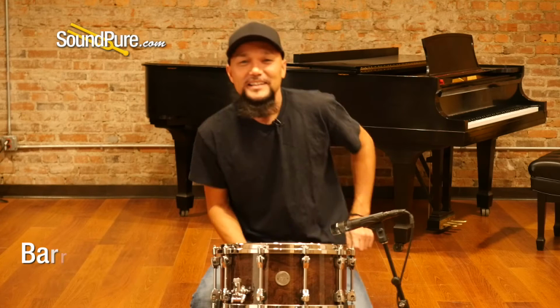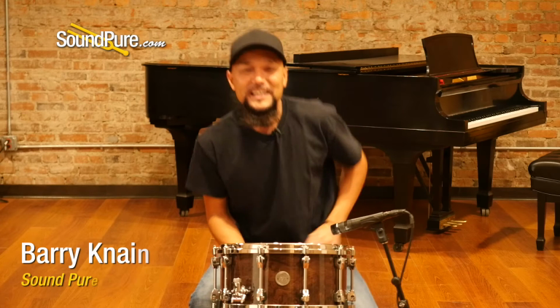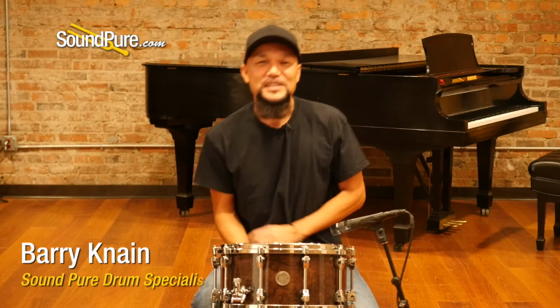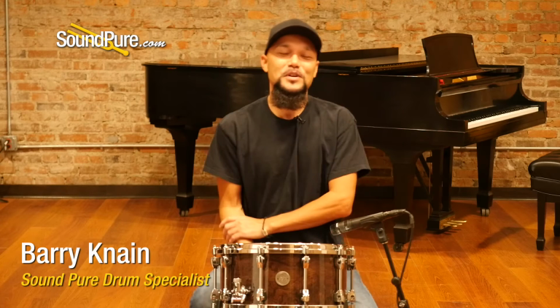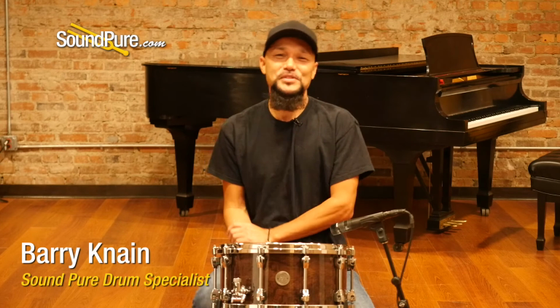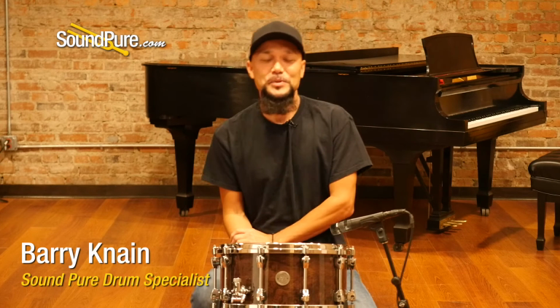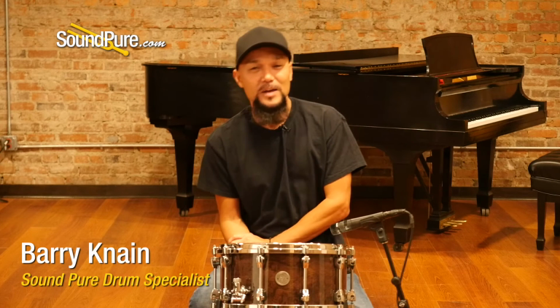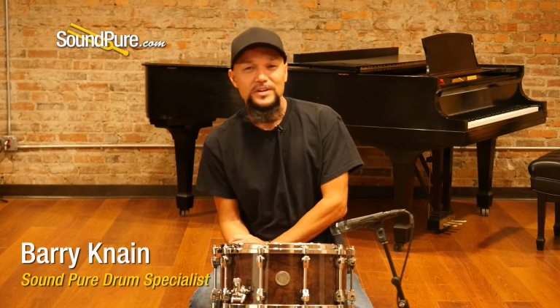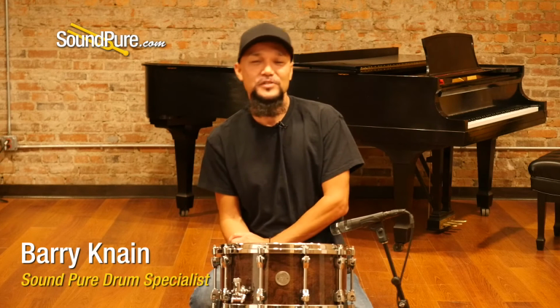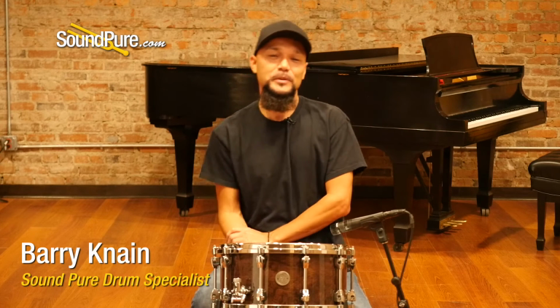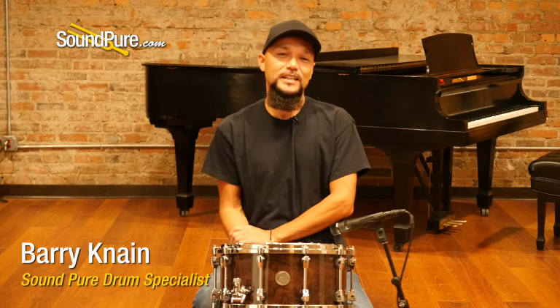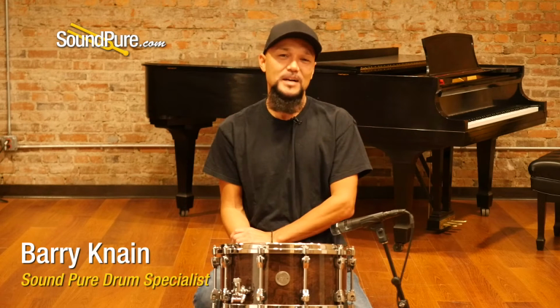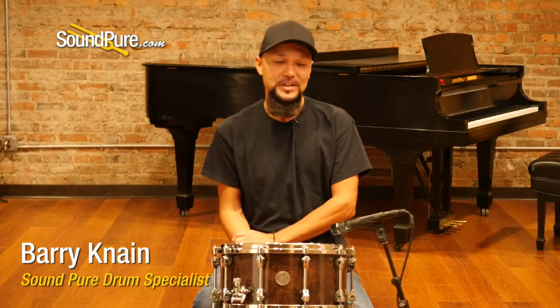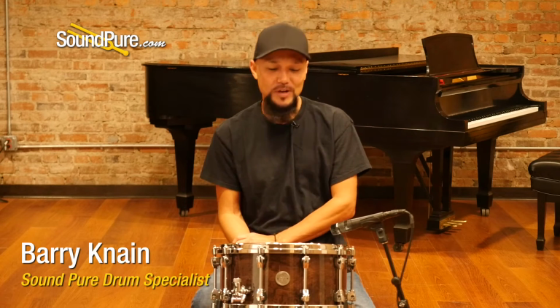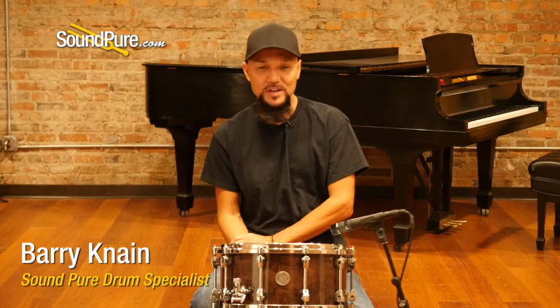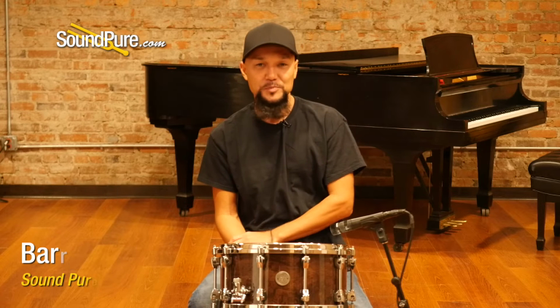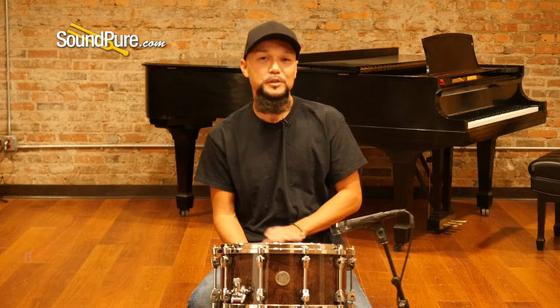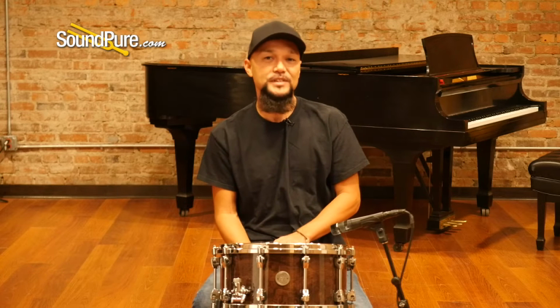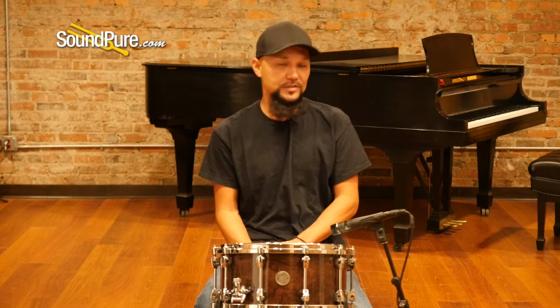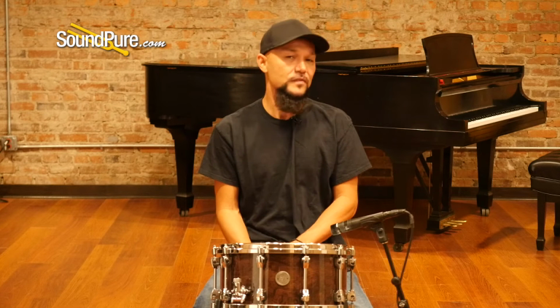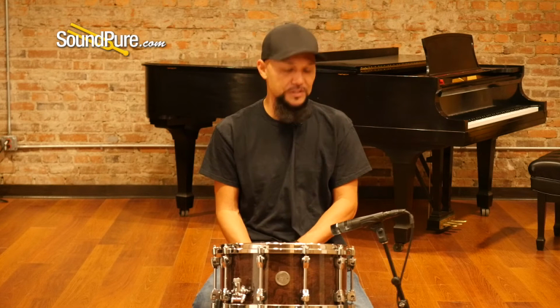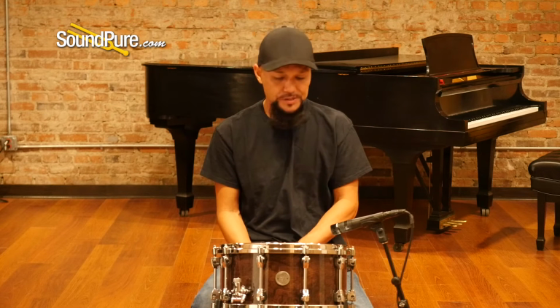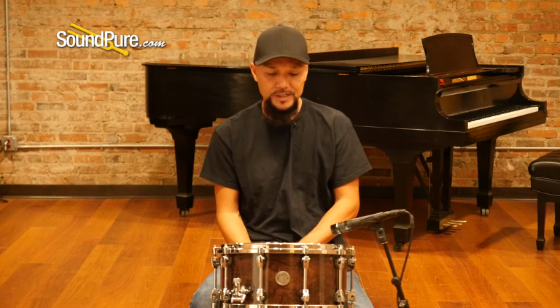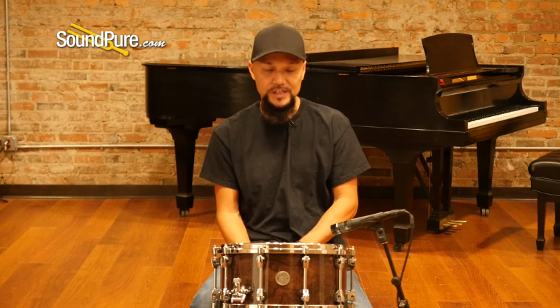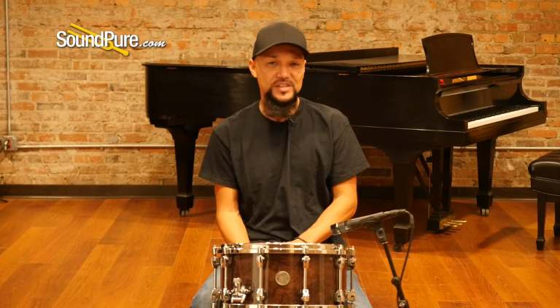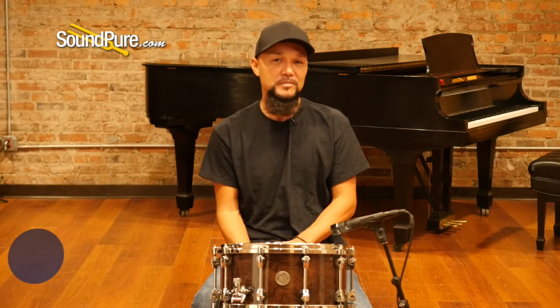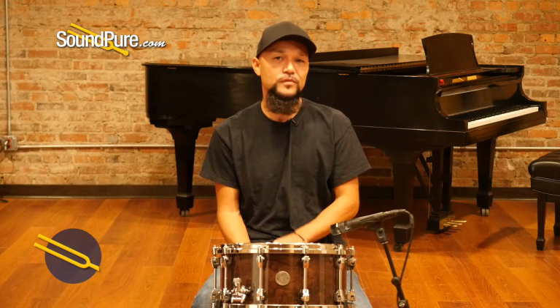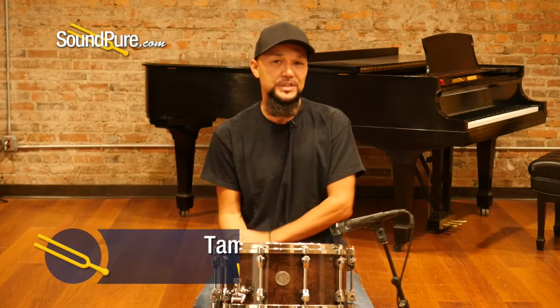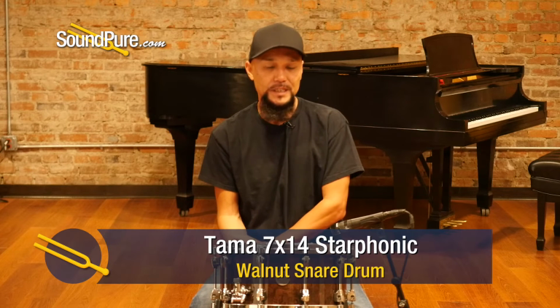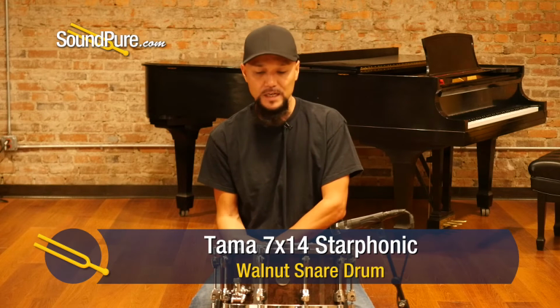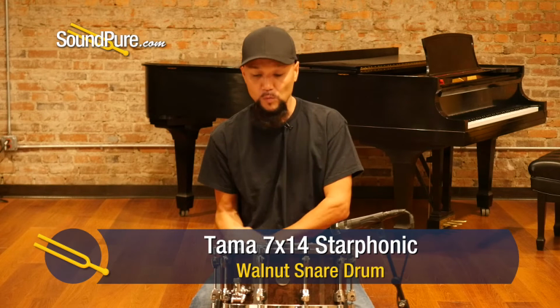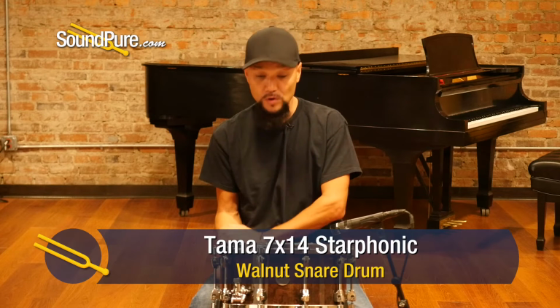Hey guys, welcome to Soundpeer. I'm Barry and this video will be looking at Tama snare drums. This particular one is out of the Starphonic series — it's a 7x14 walnut.